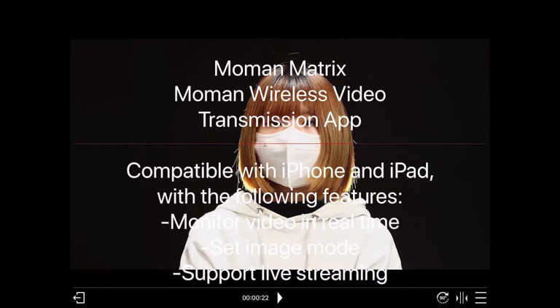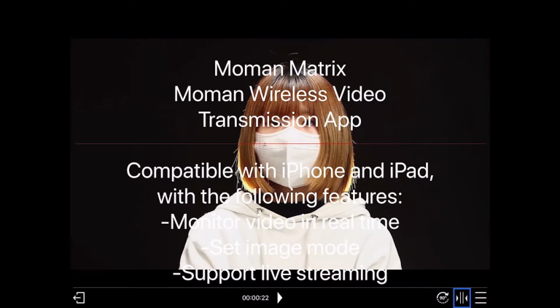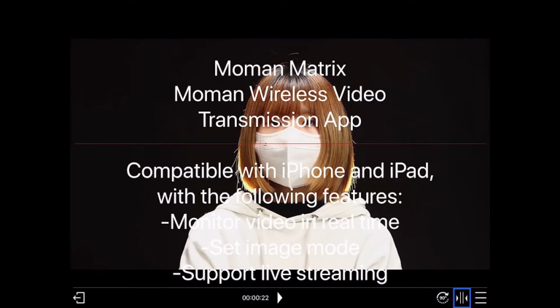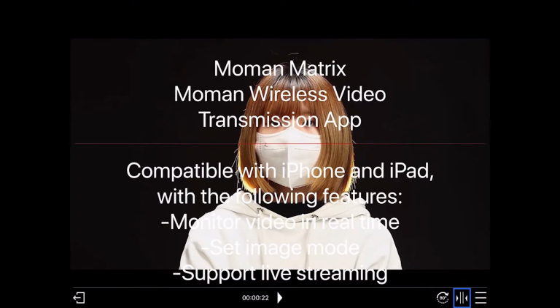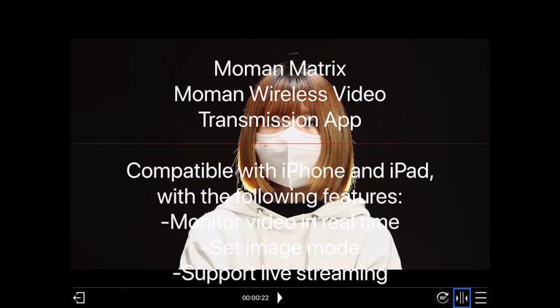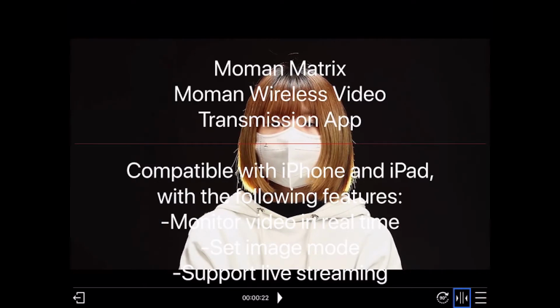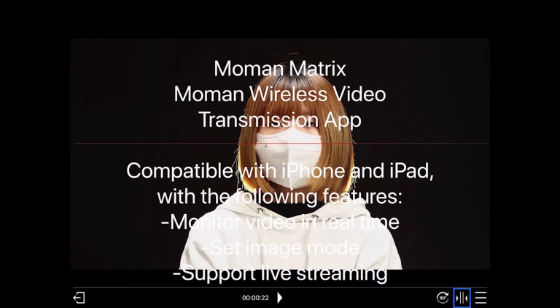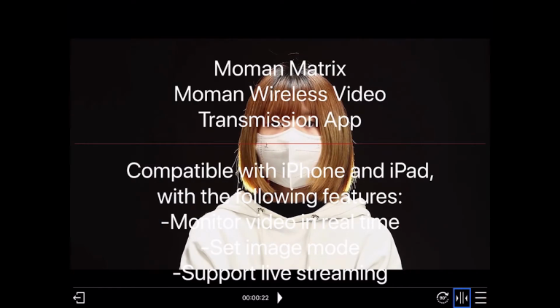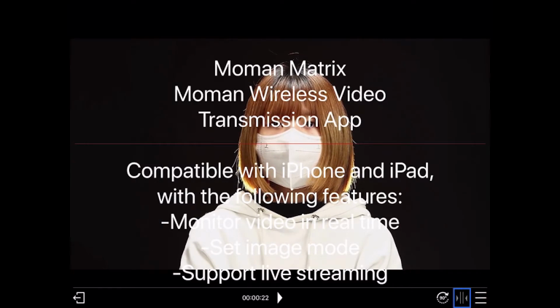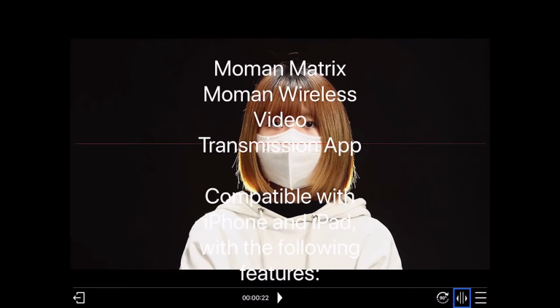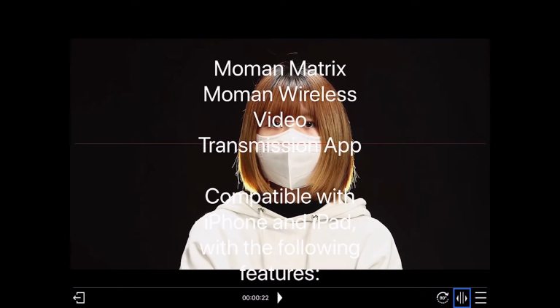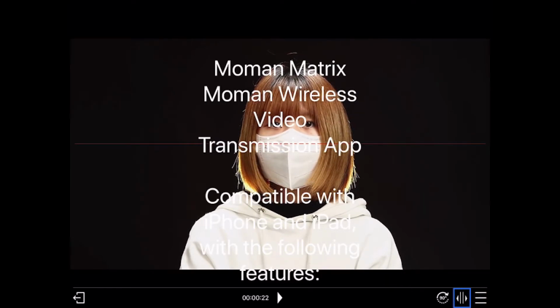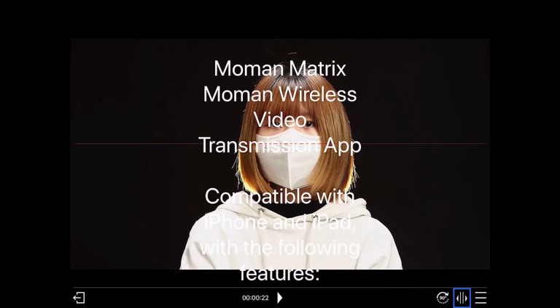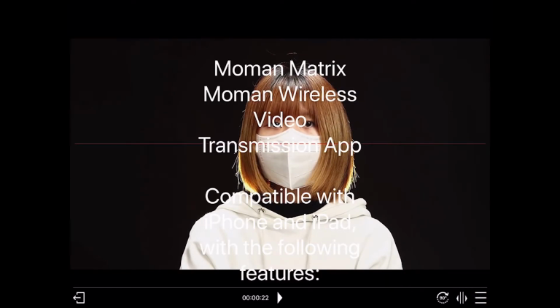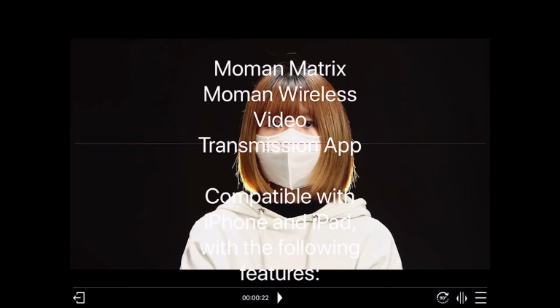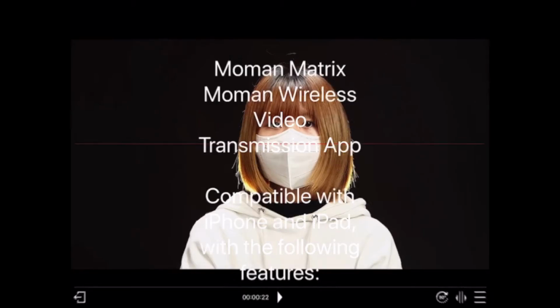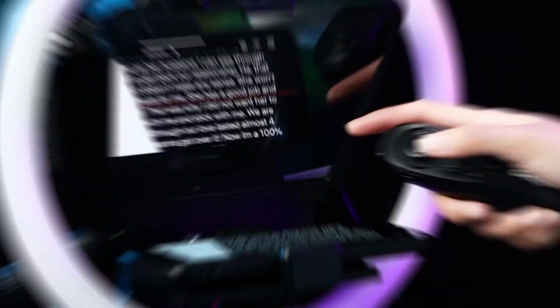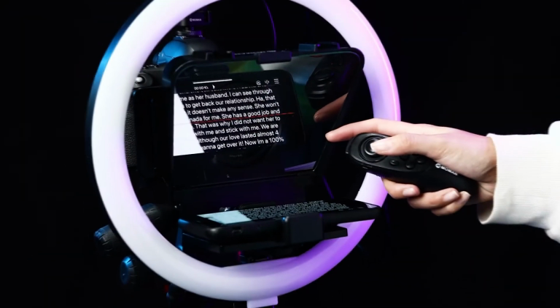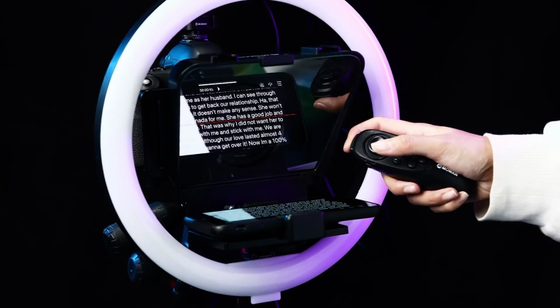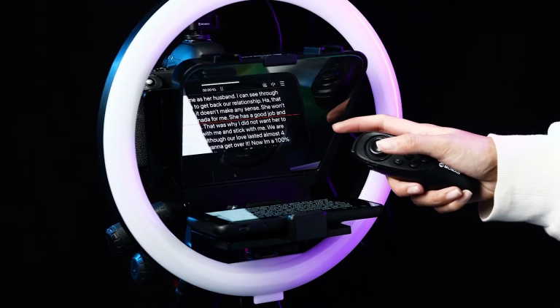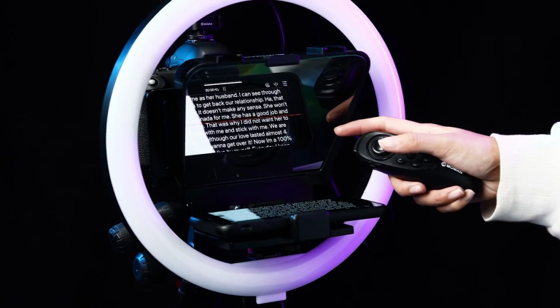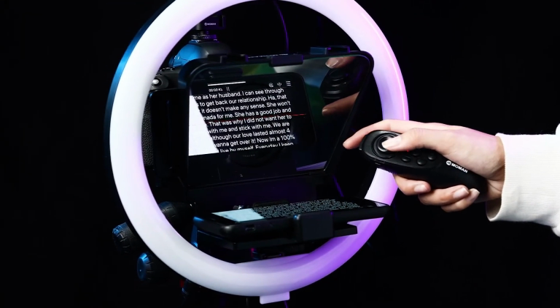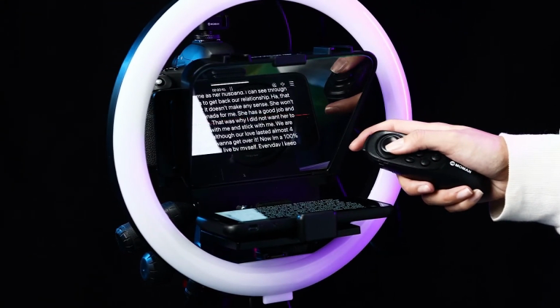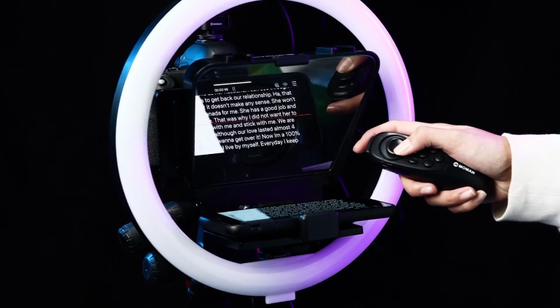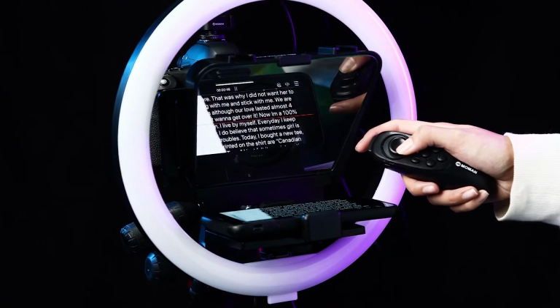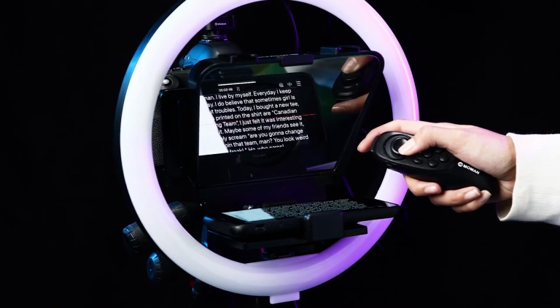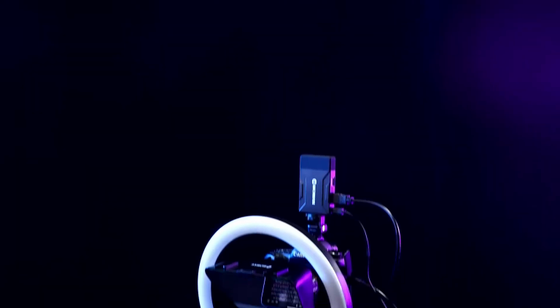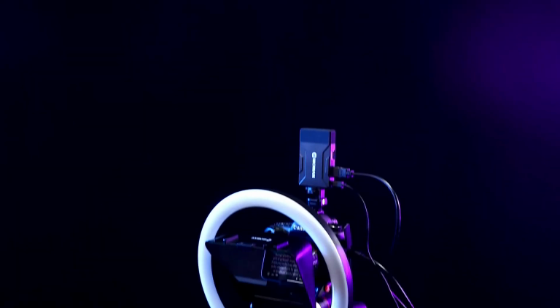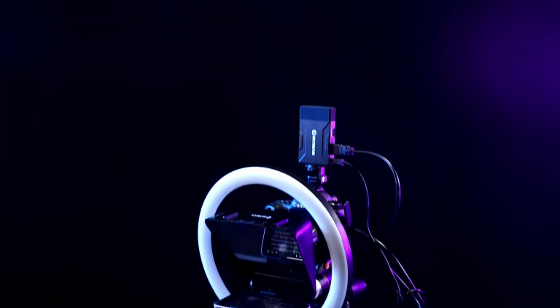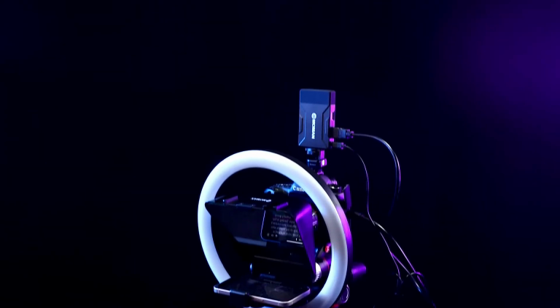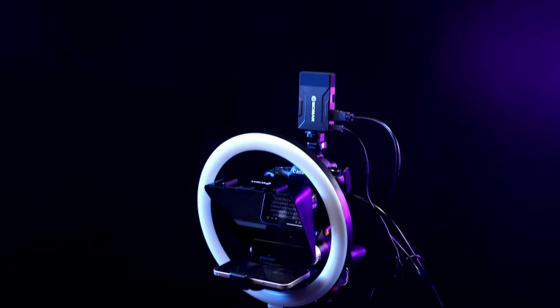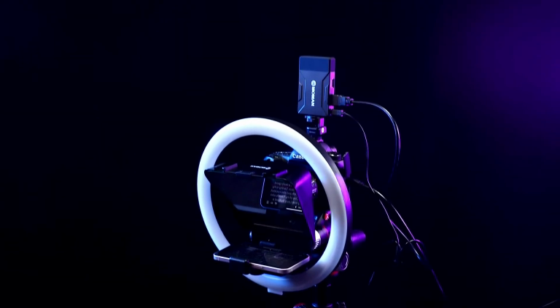Scroll texts and images to appear simultaneously. Make your moments stay.